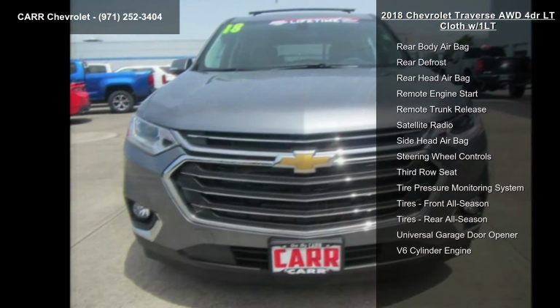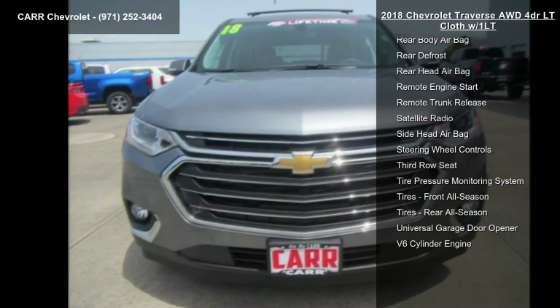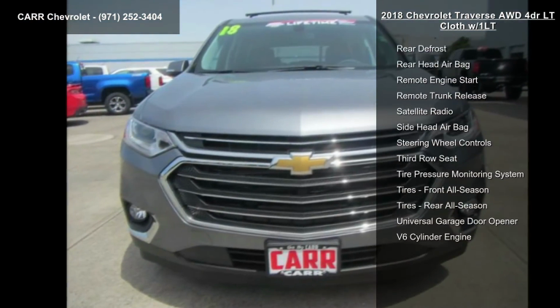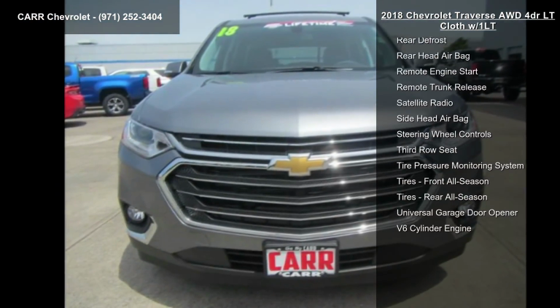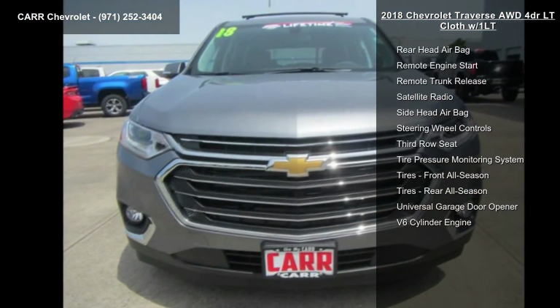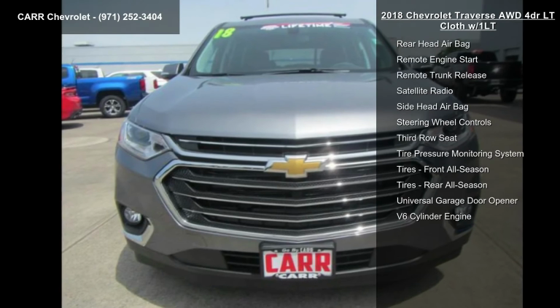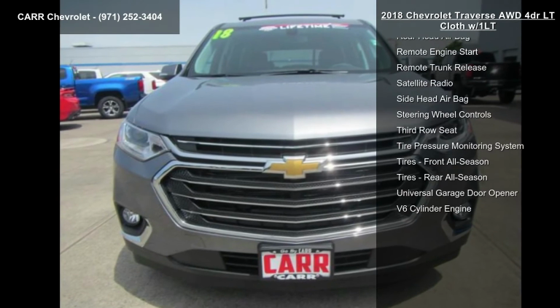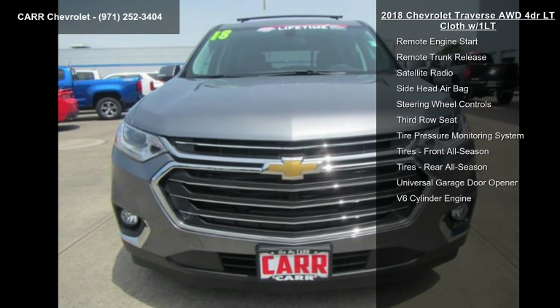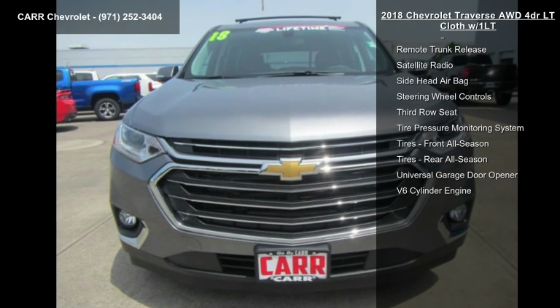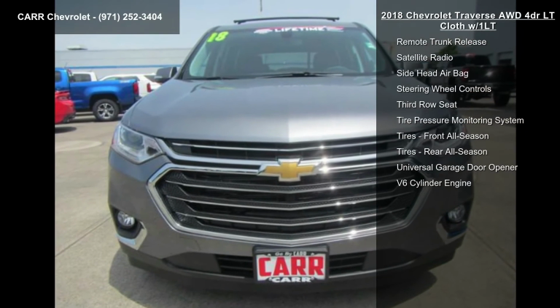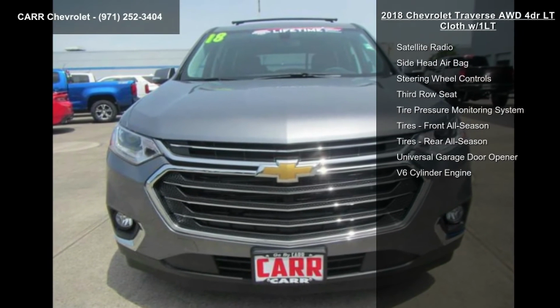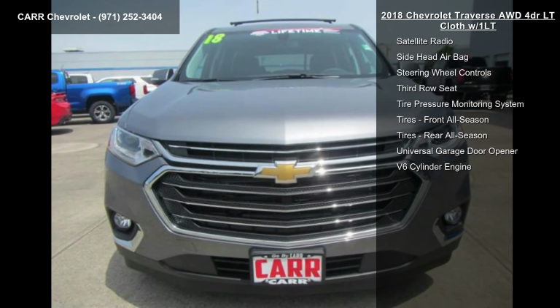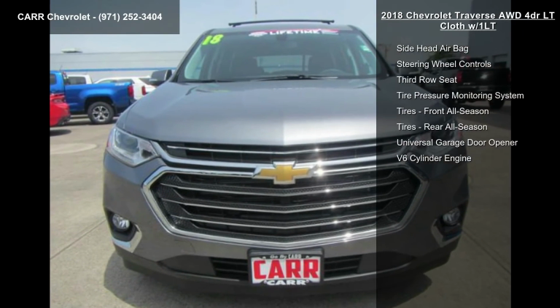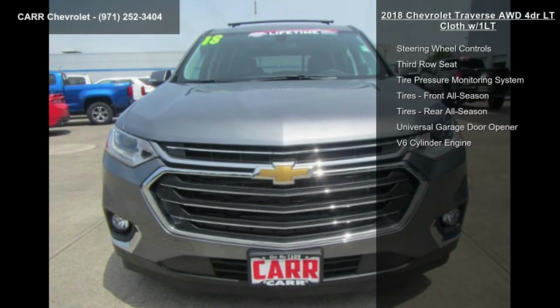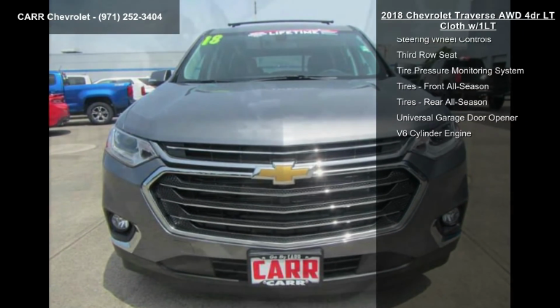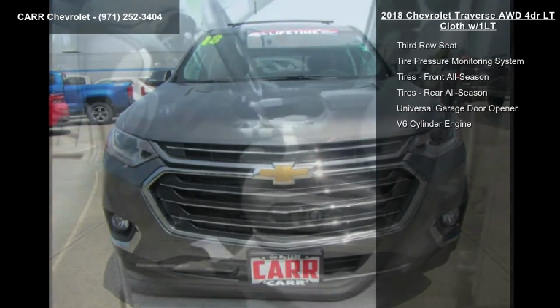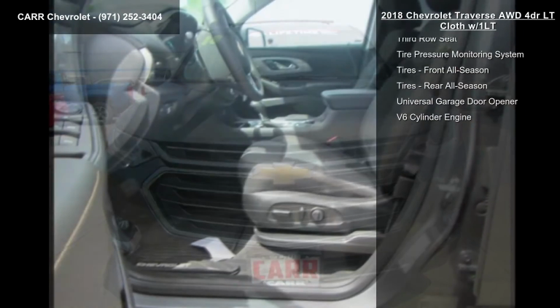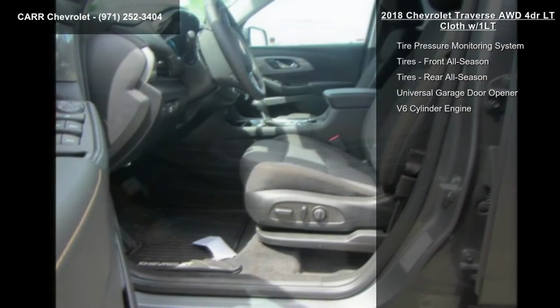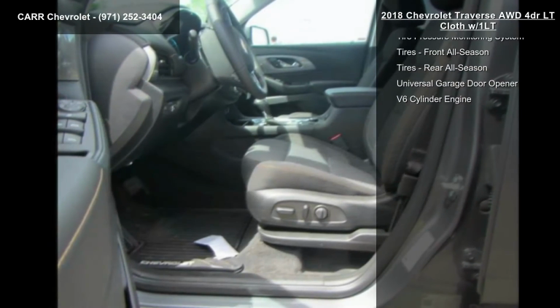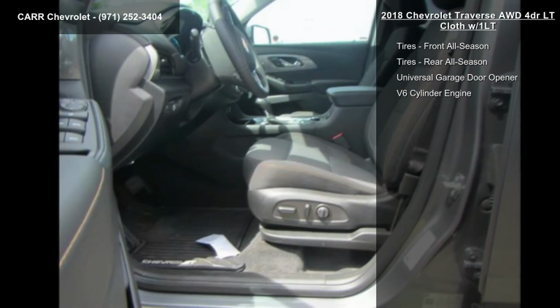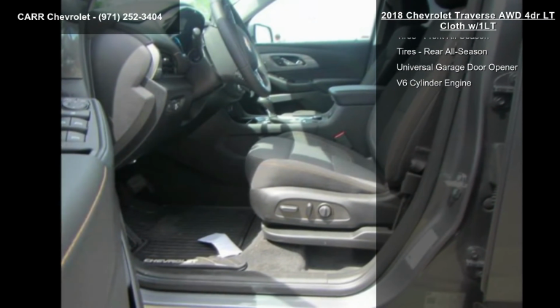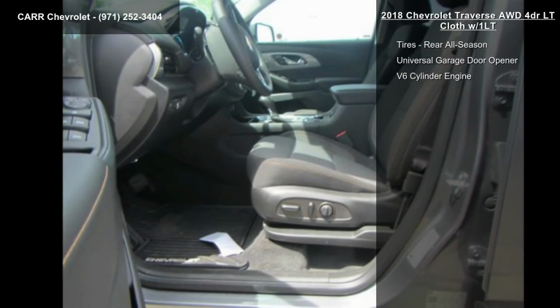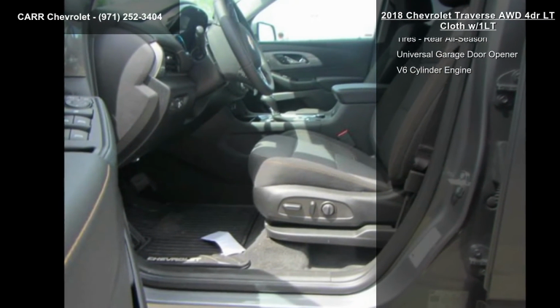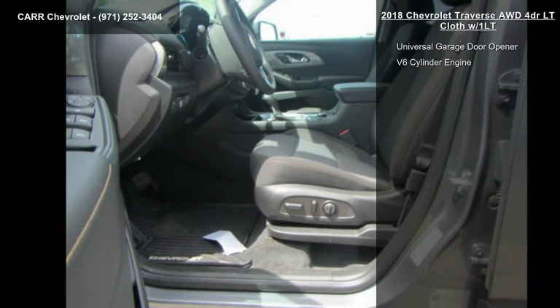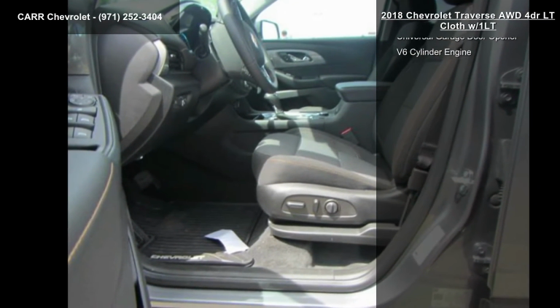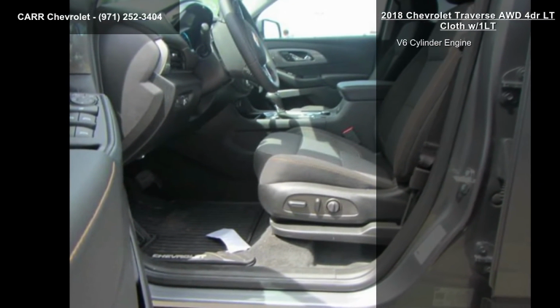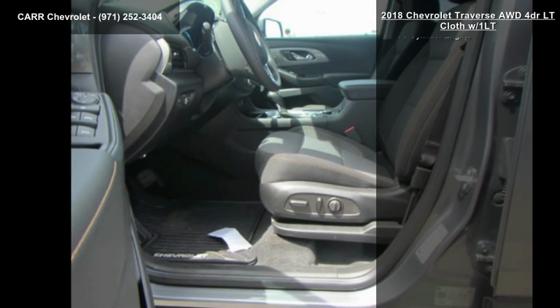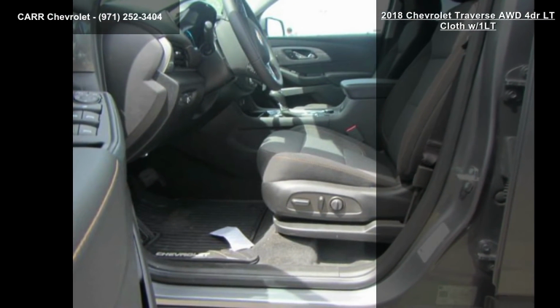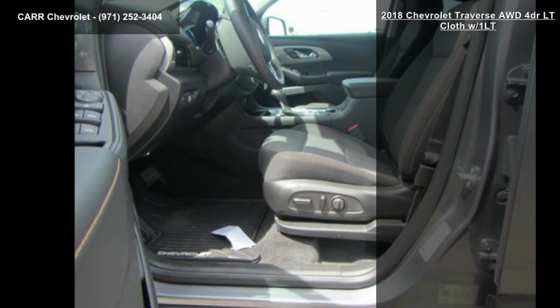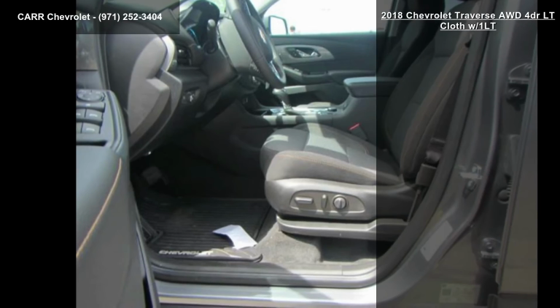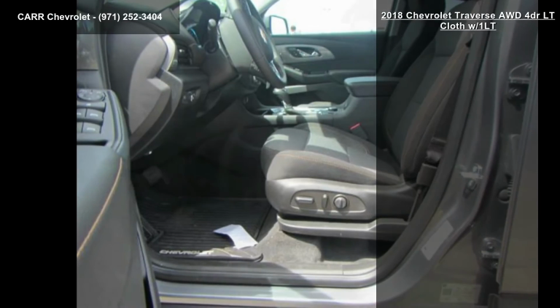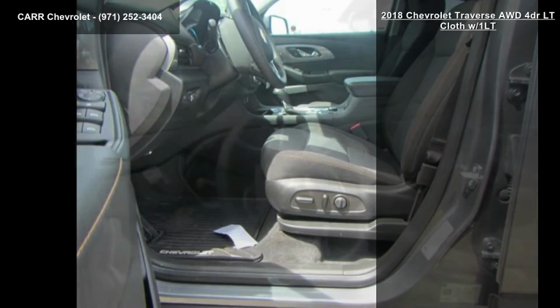Low mileage is an important factor in your purchase and this vehicle delivers a low odometer reading. Let us put you in the driver's seat today. Call or click to schedule a test drive.